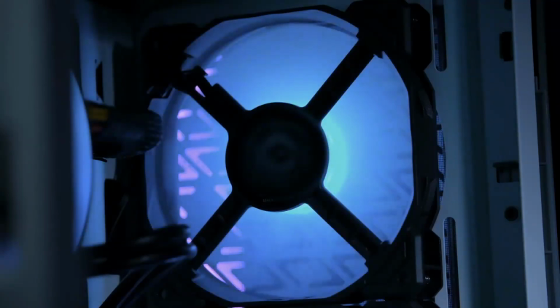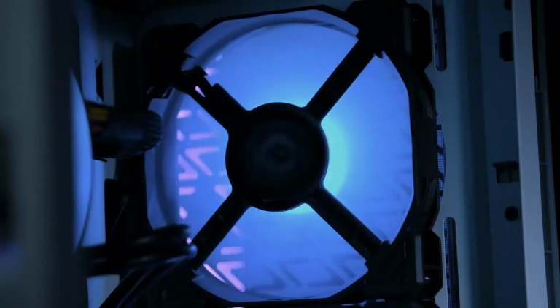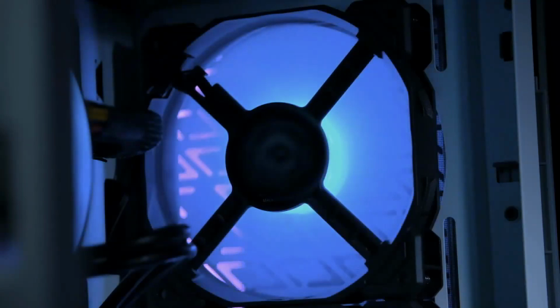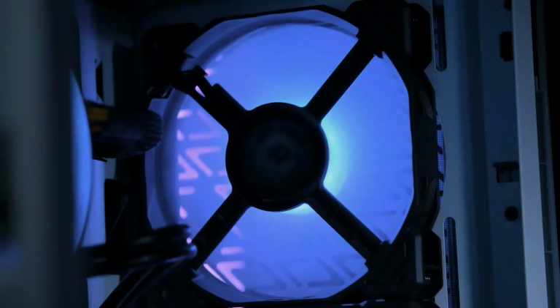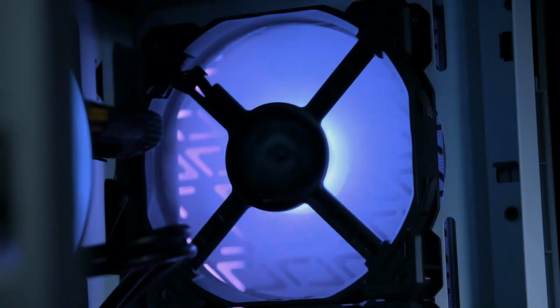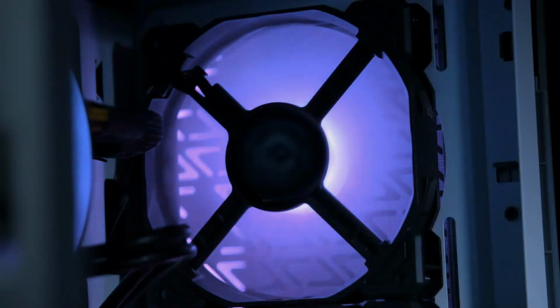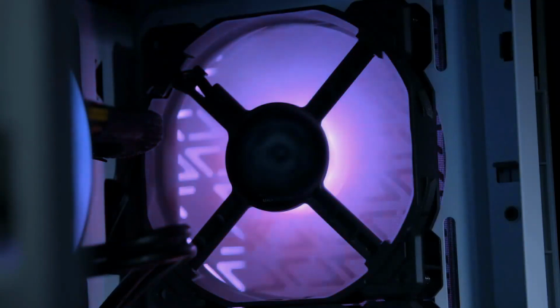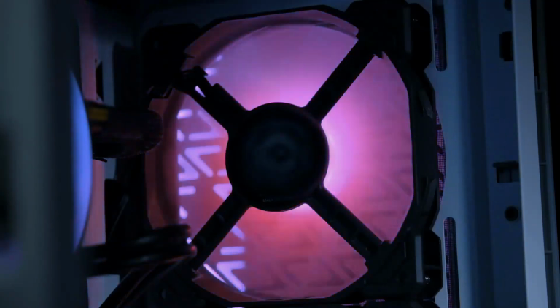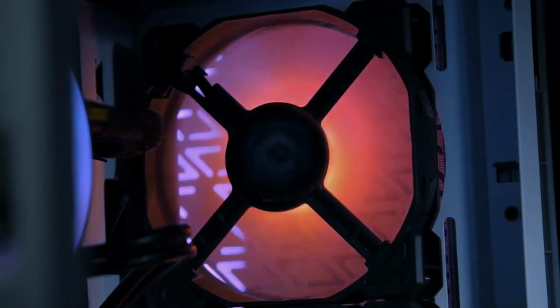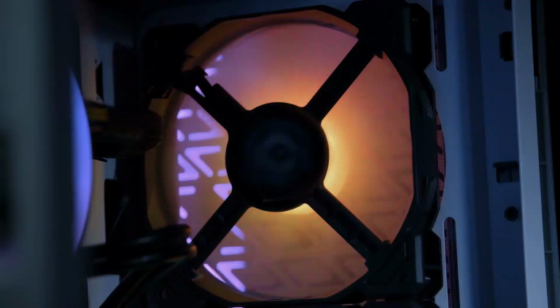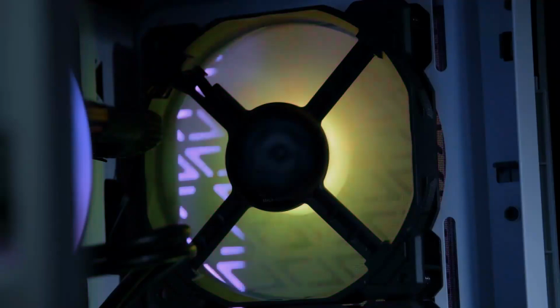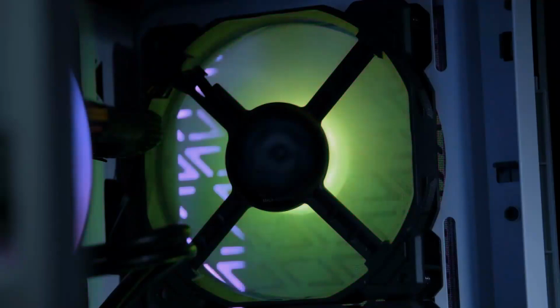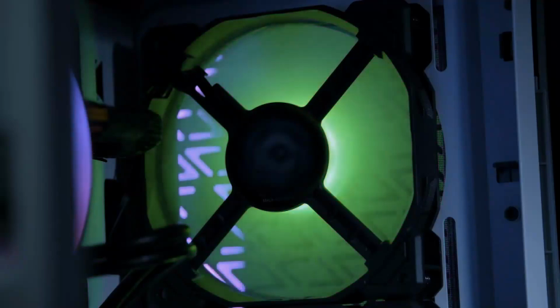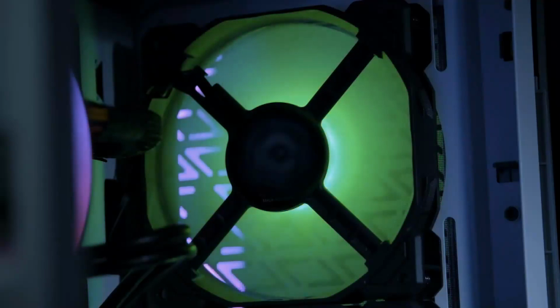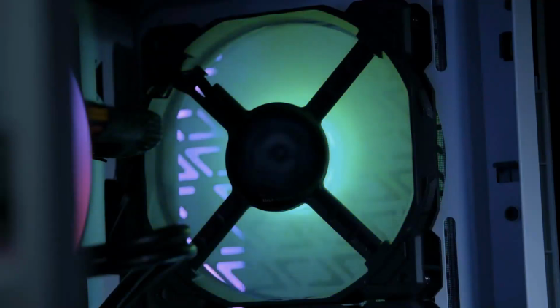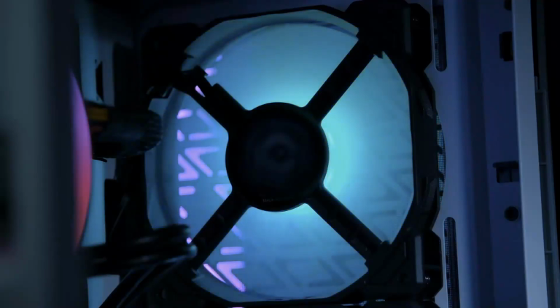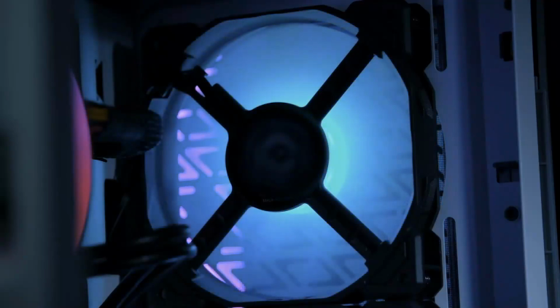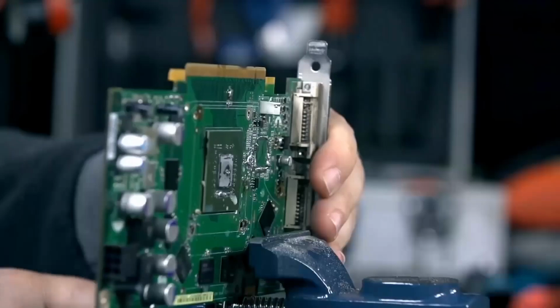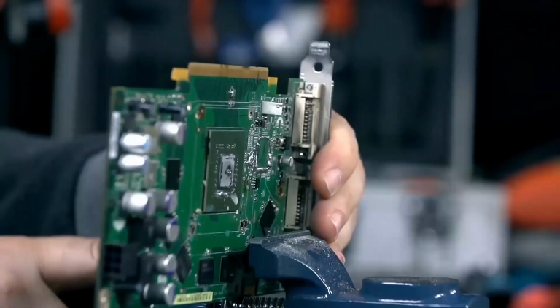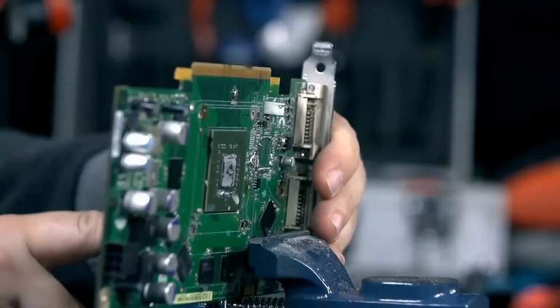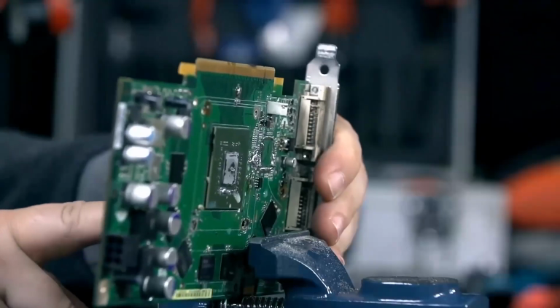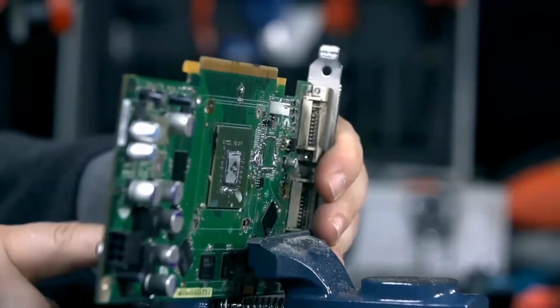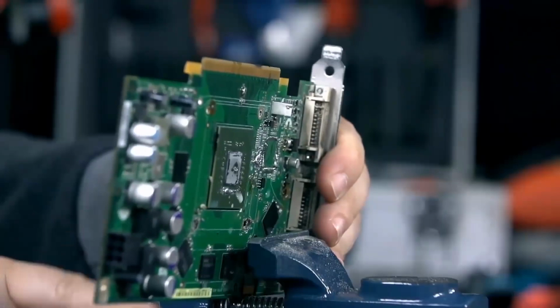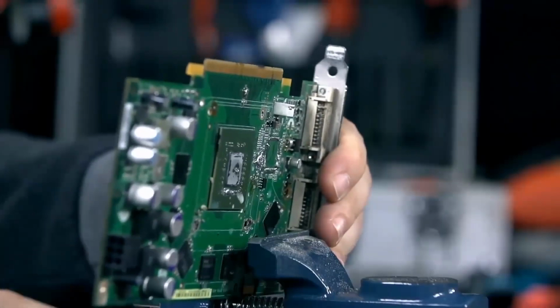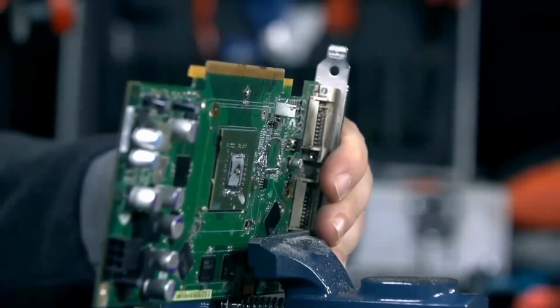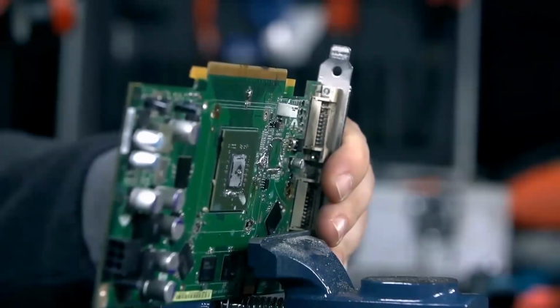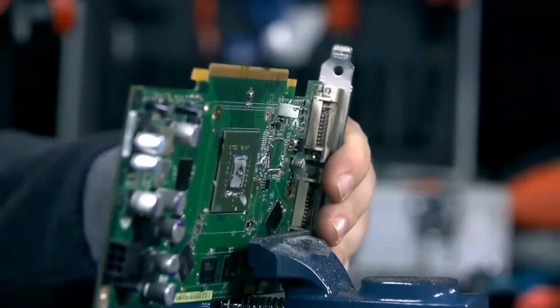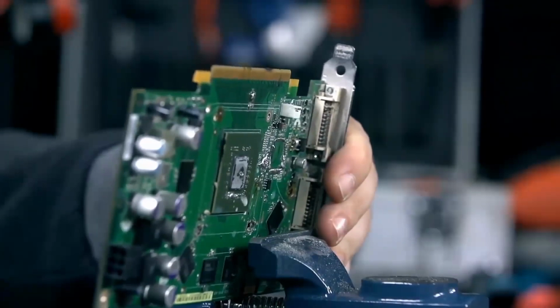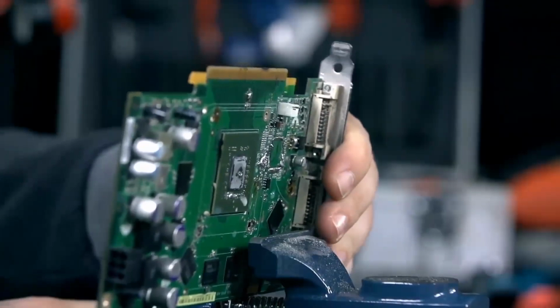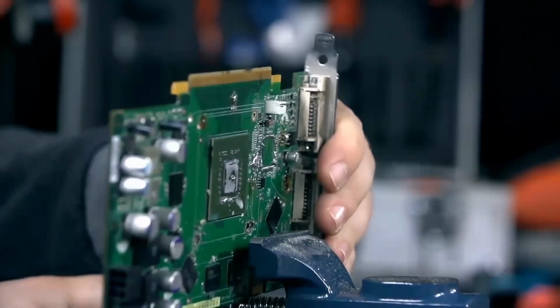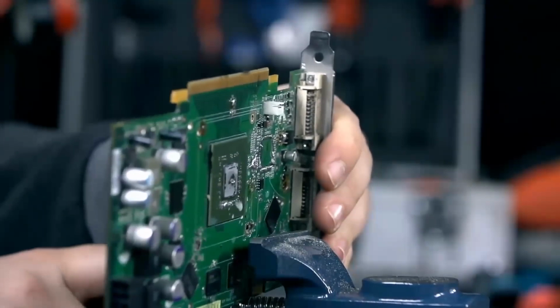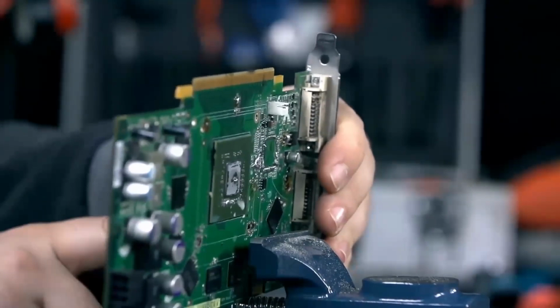Today we're diving deep into their features, performance, pricing, and more to help you decide which GPU reigns supreme for your gaming or professional needs.